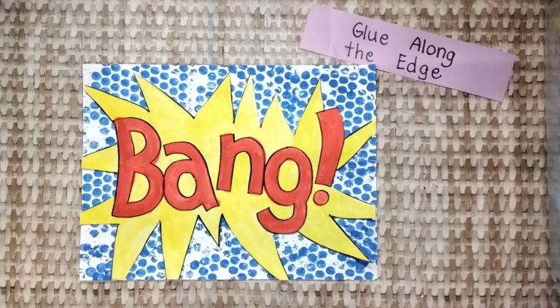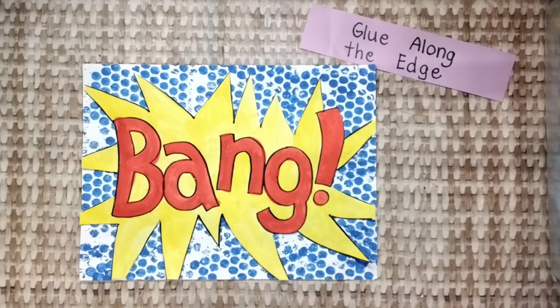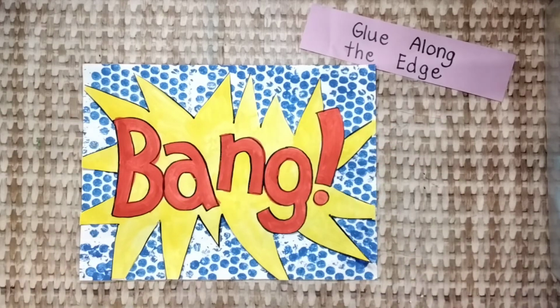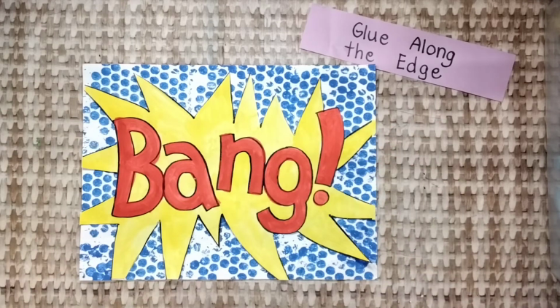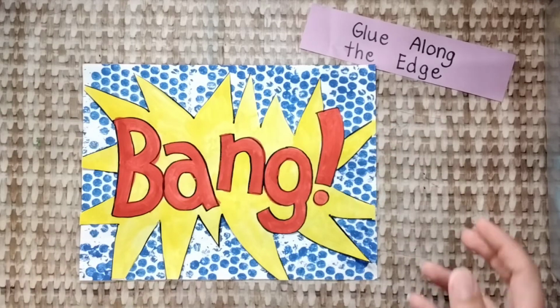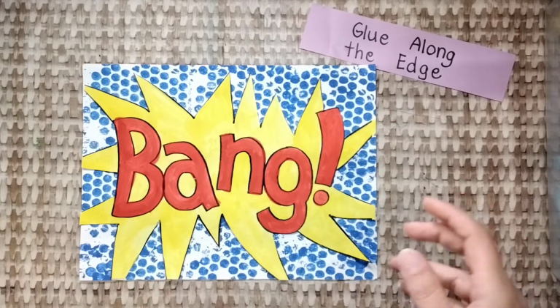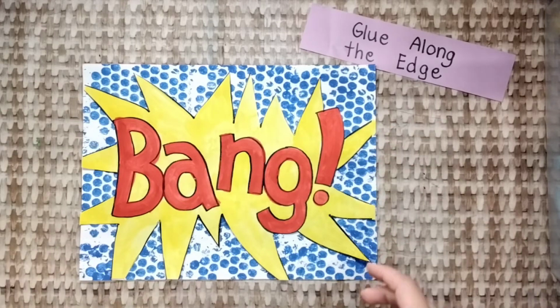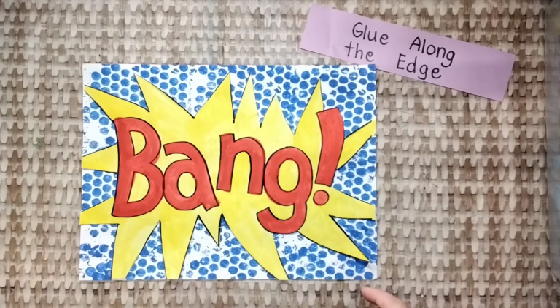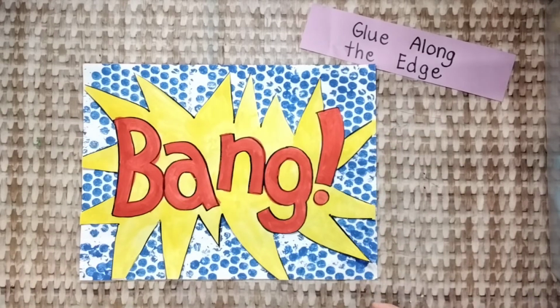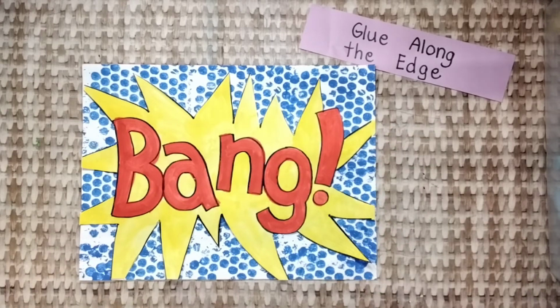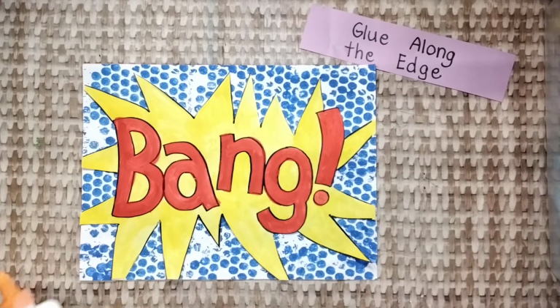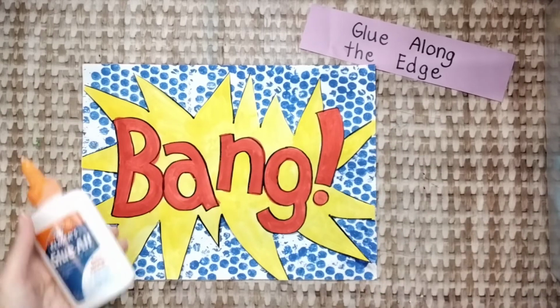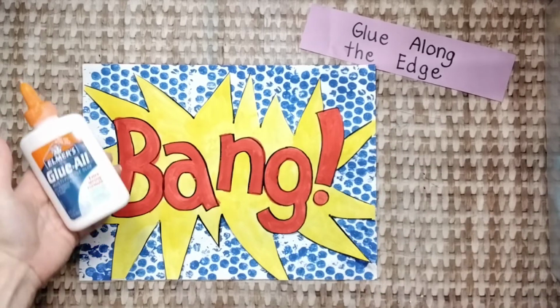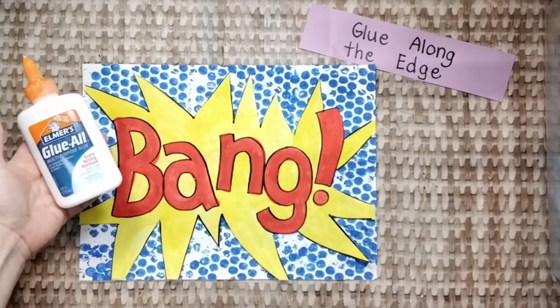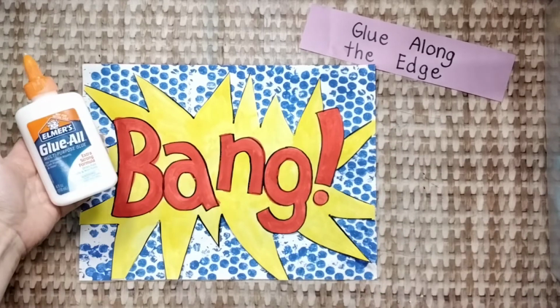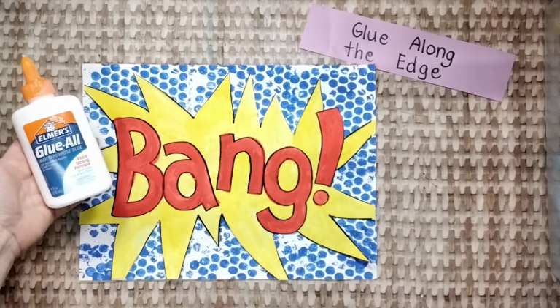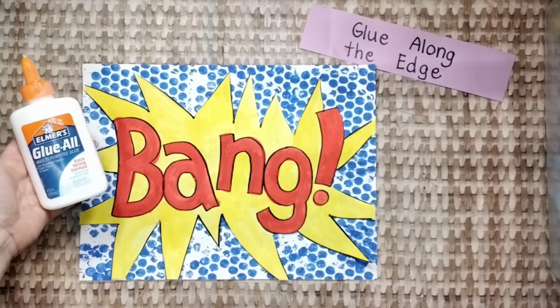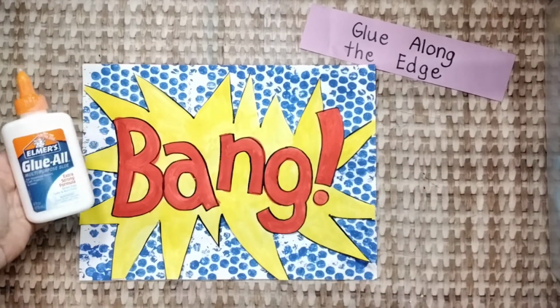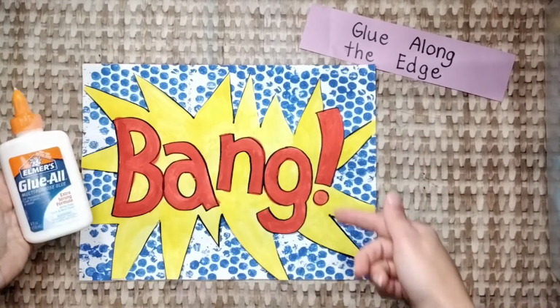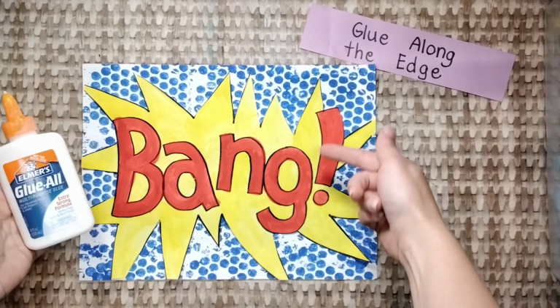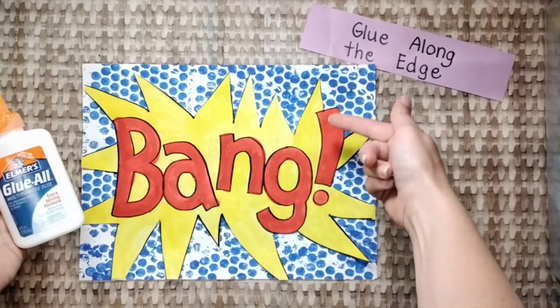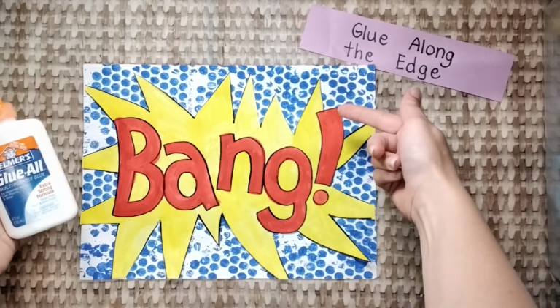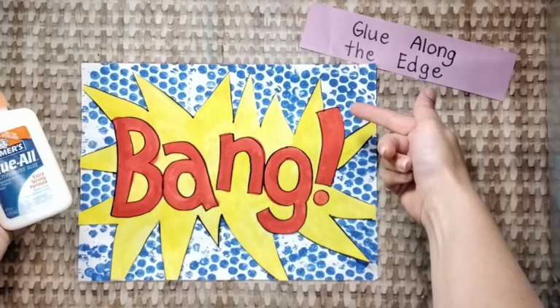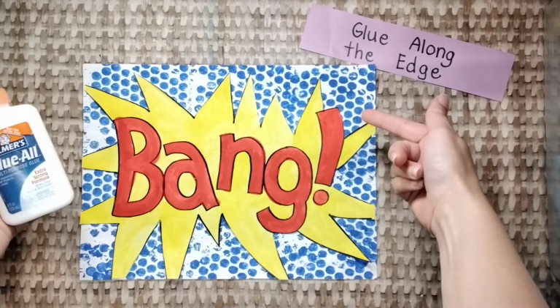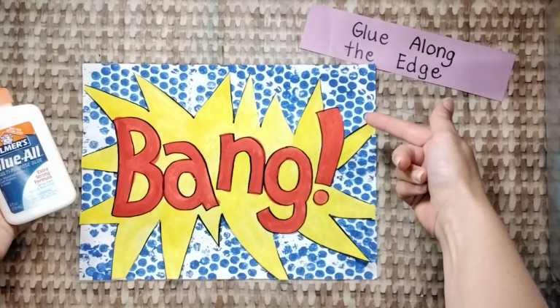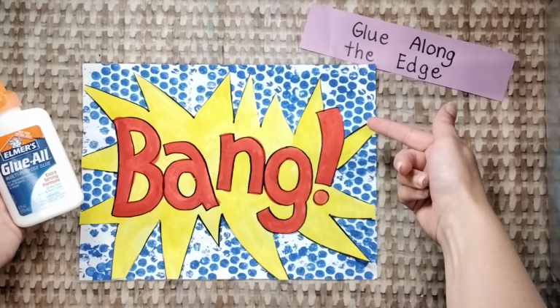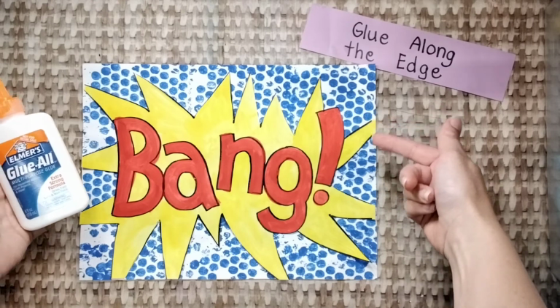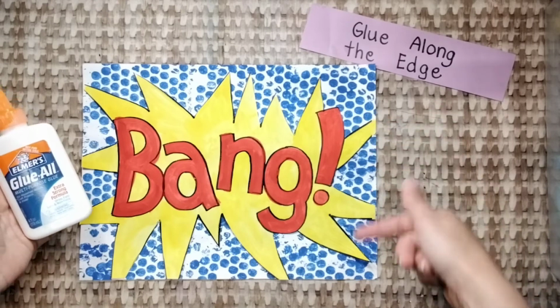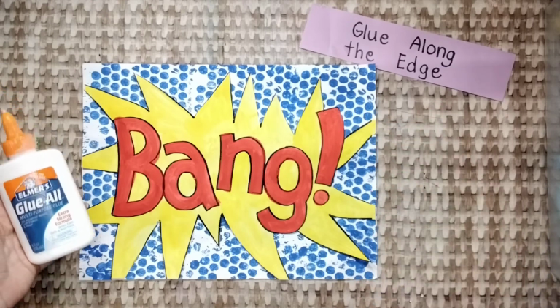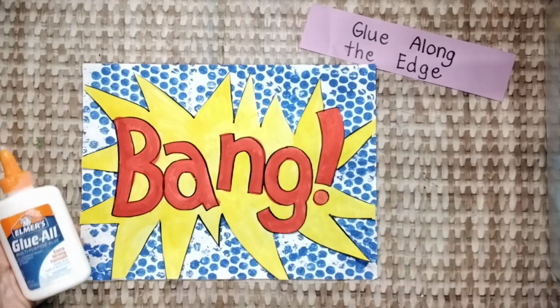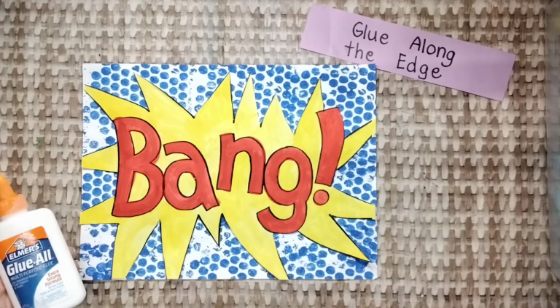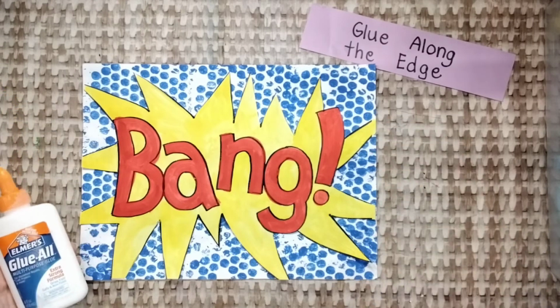Now start gluing. Do that now and then stop.